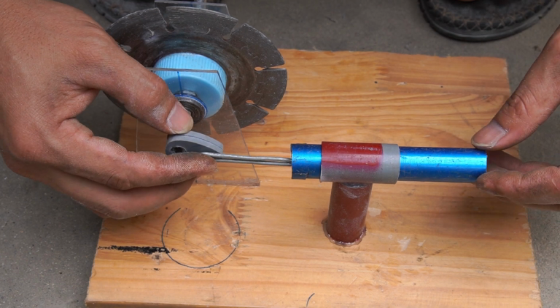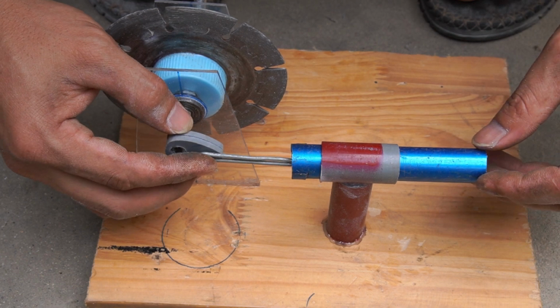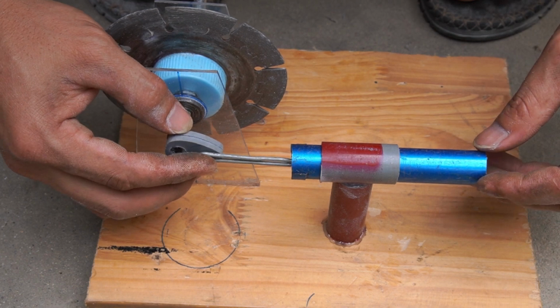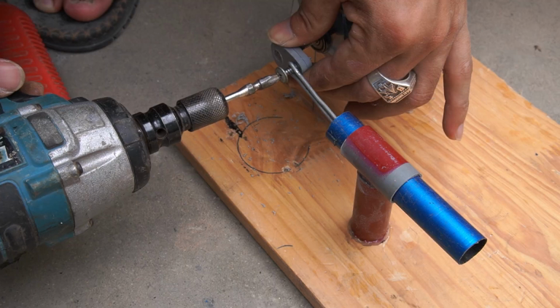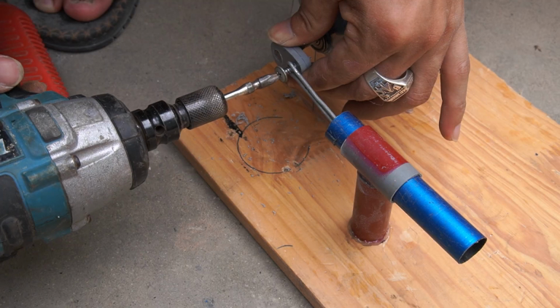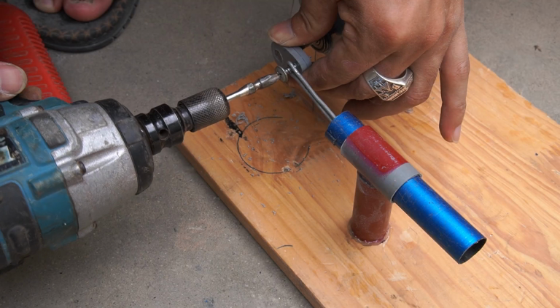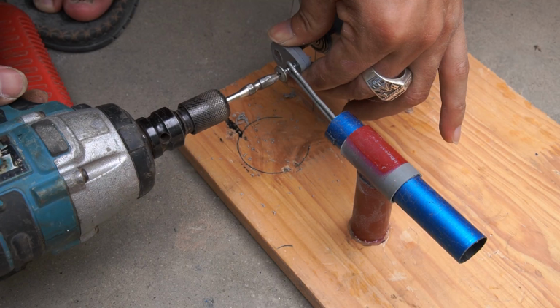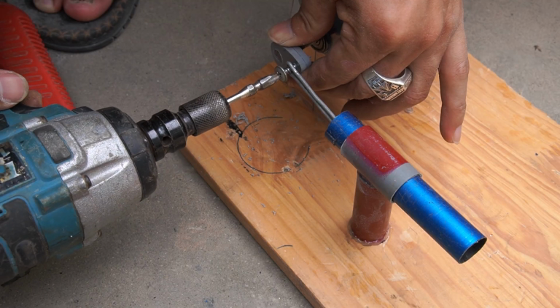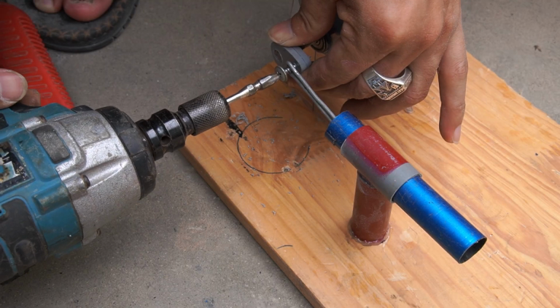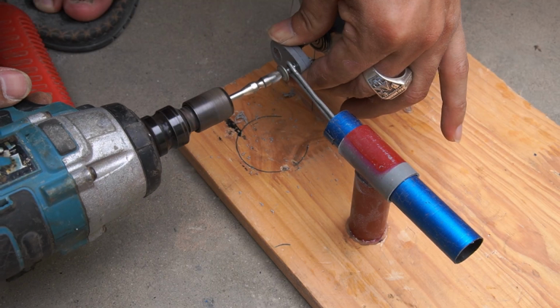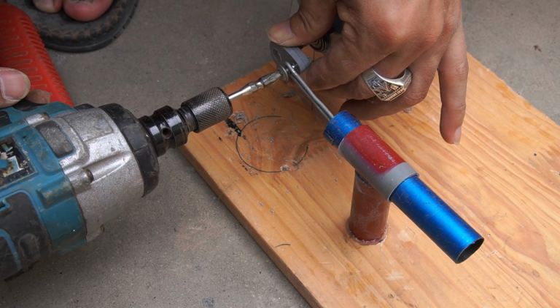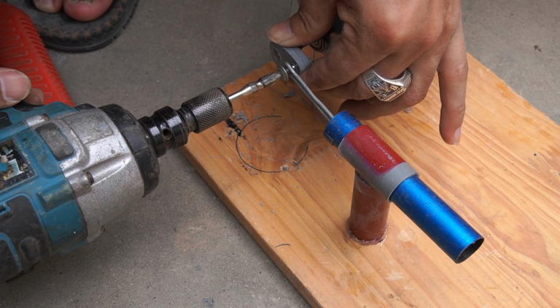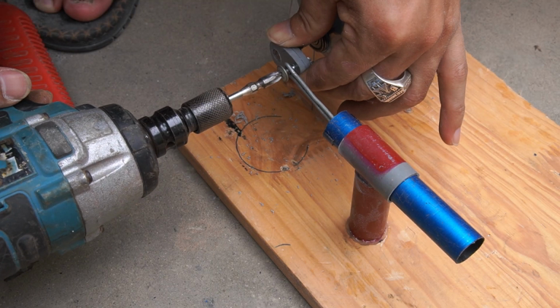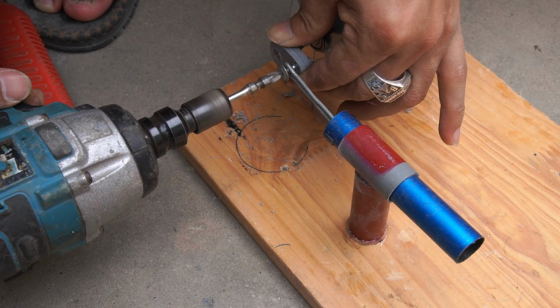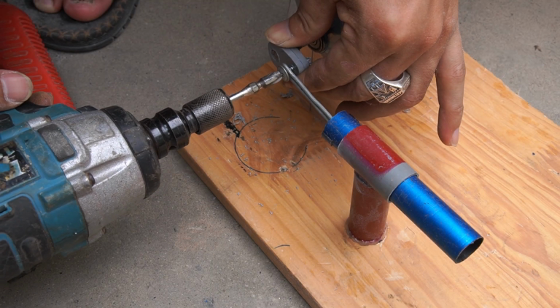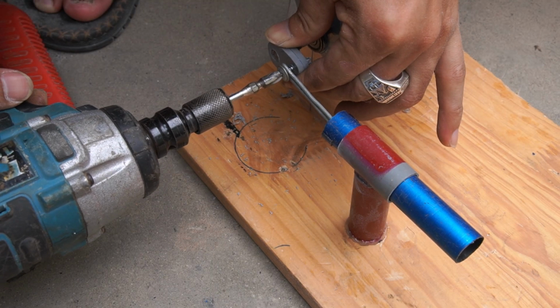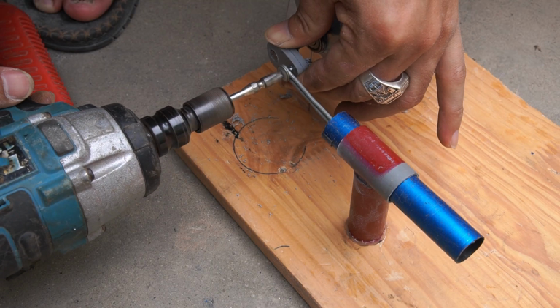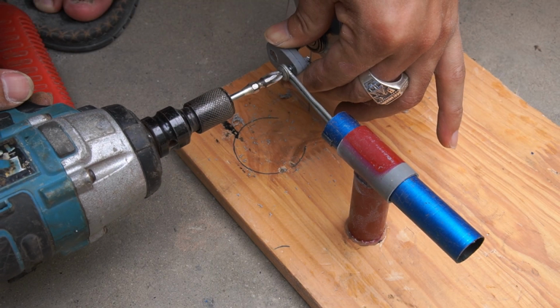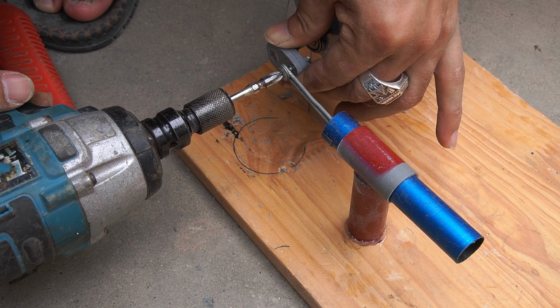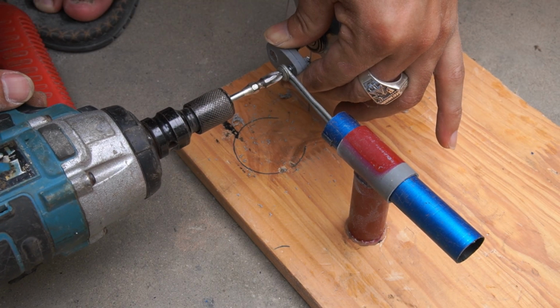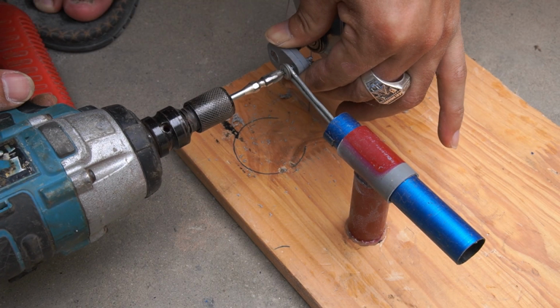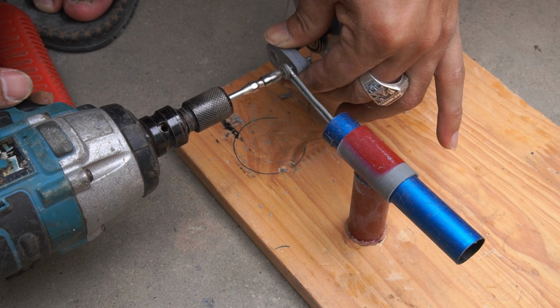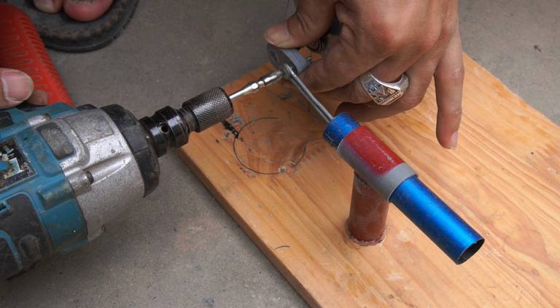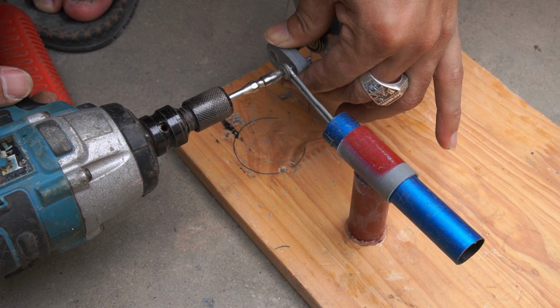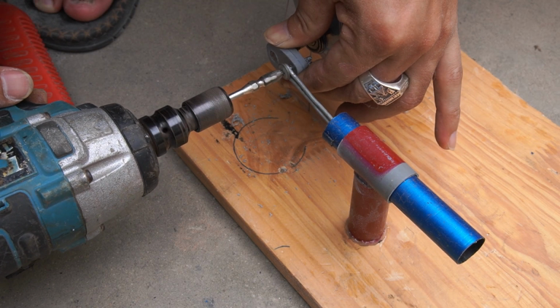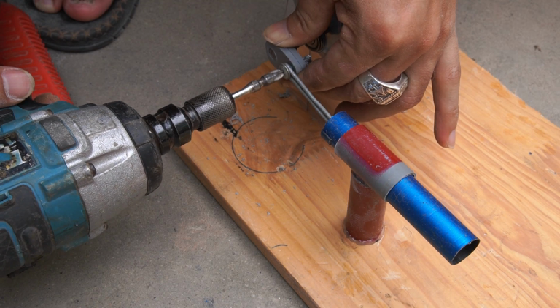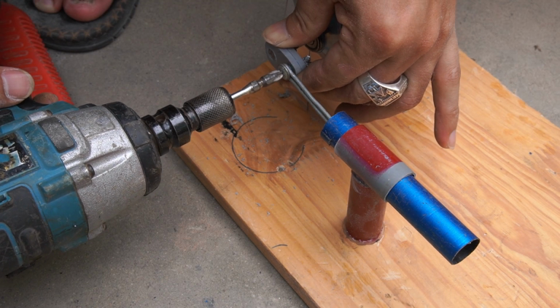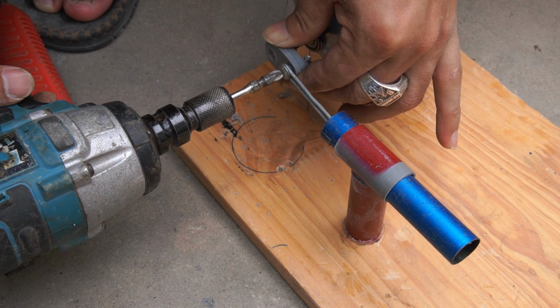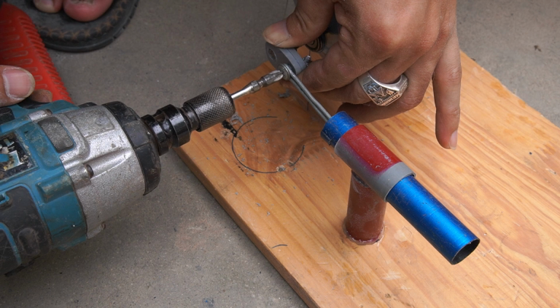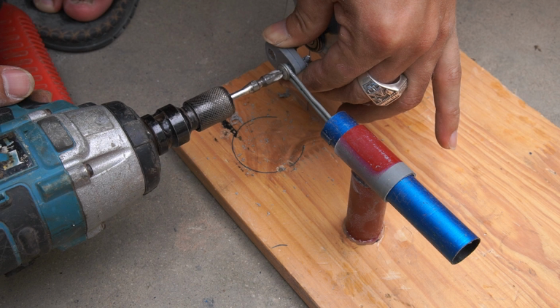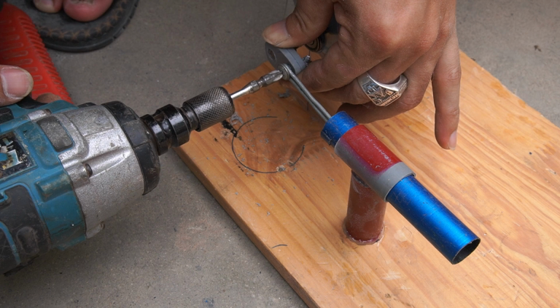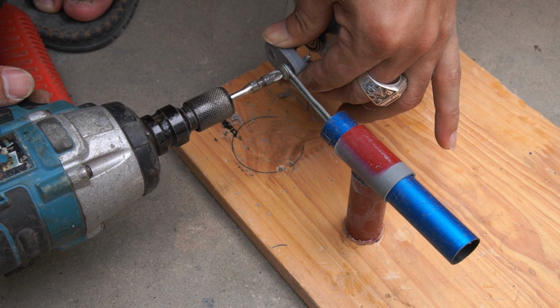Use screws to fix the iron elbow shaft to the plastic elbow shaft.